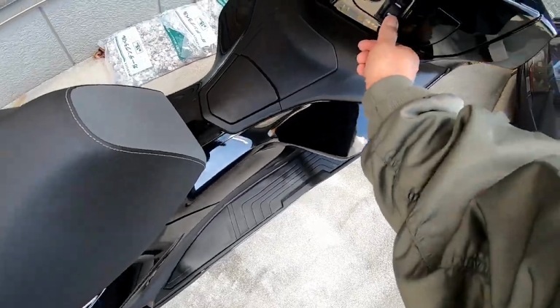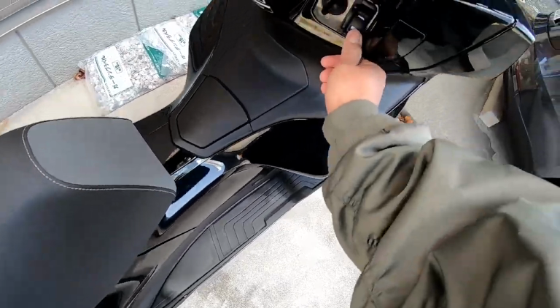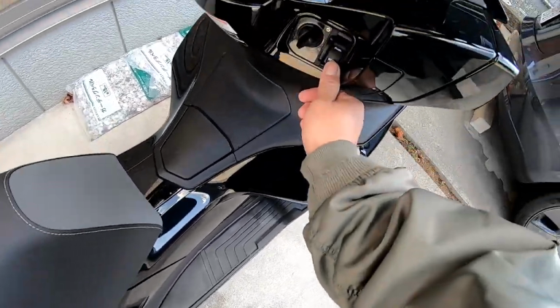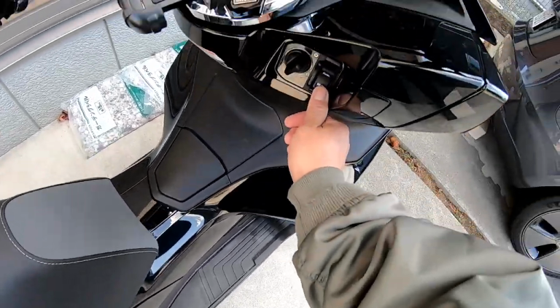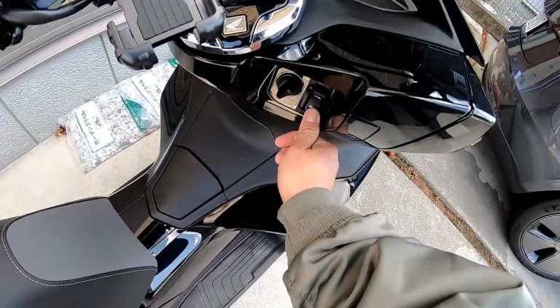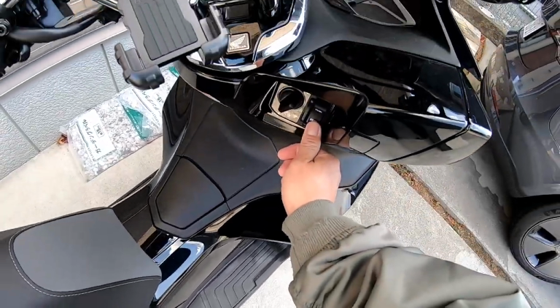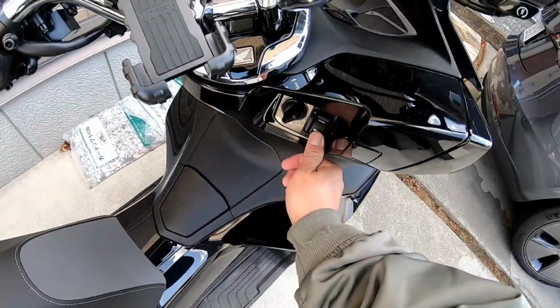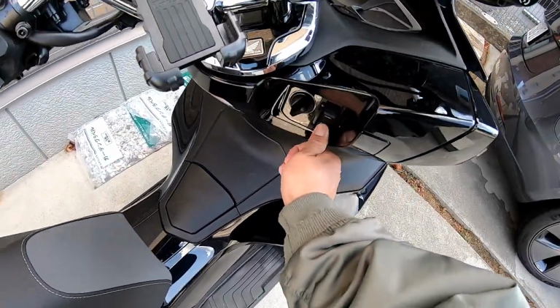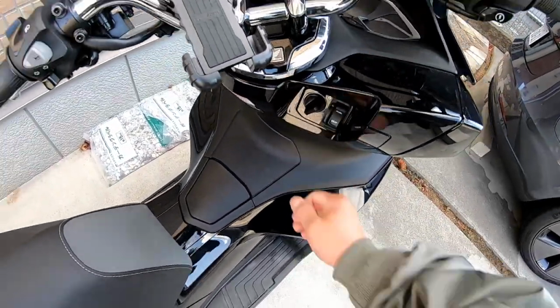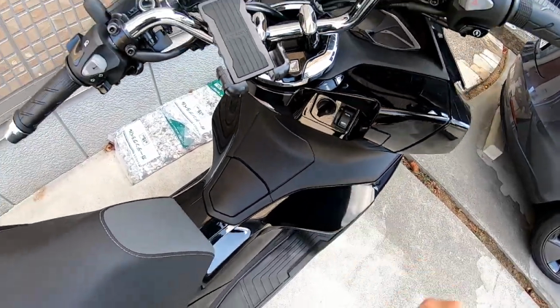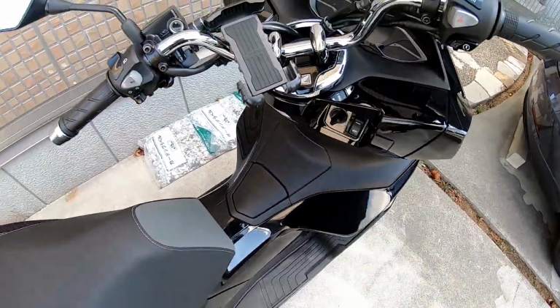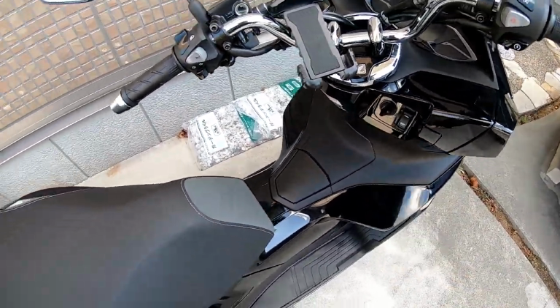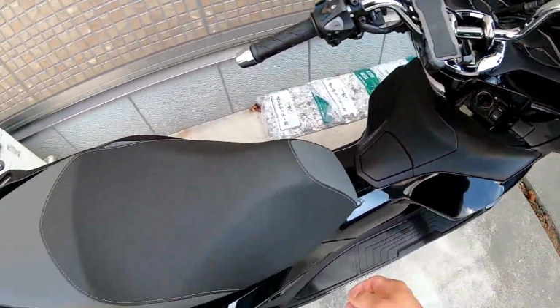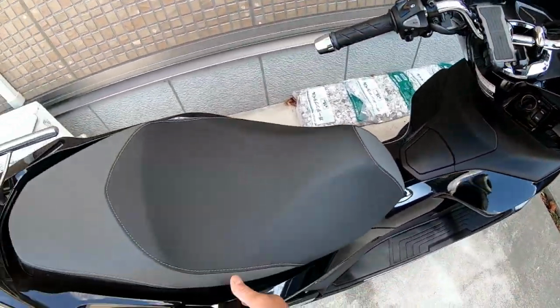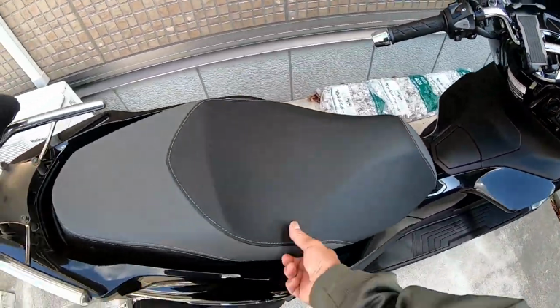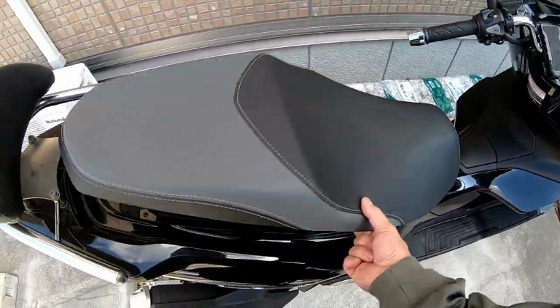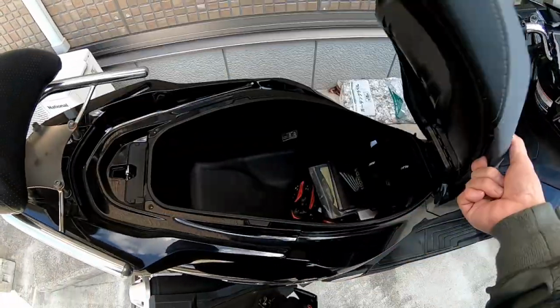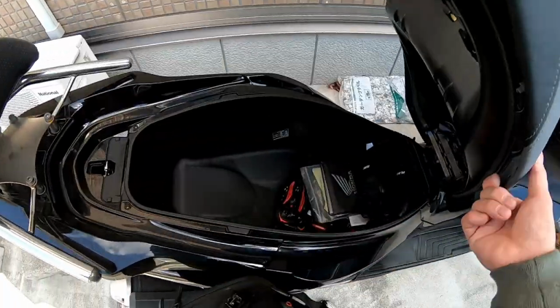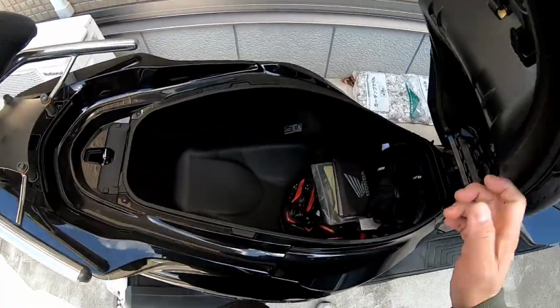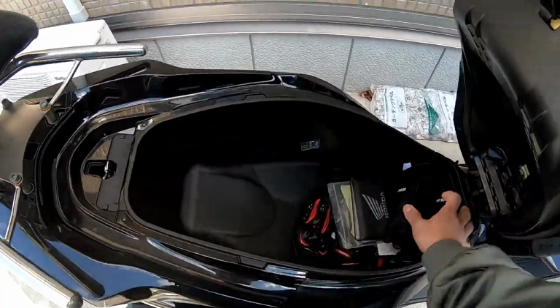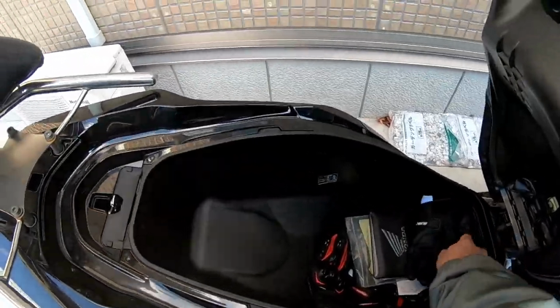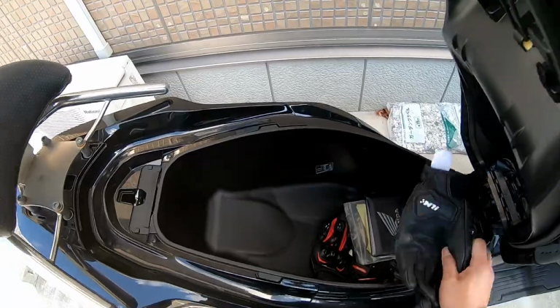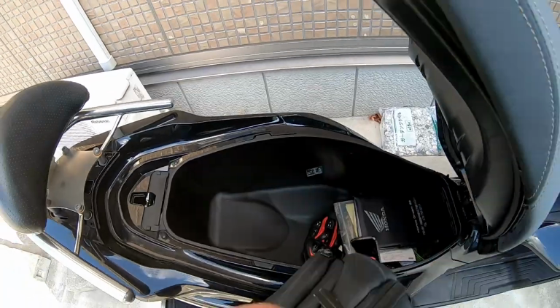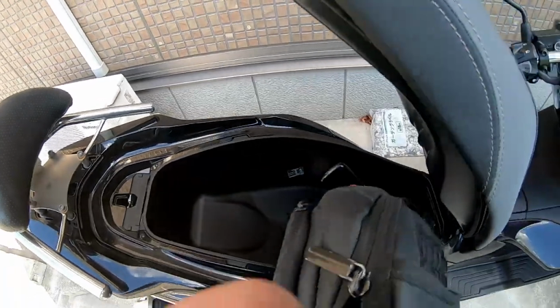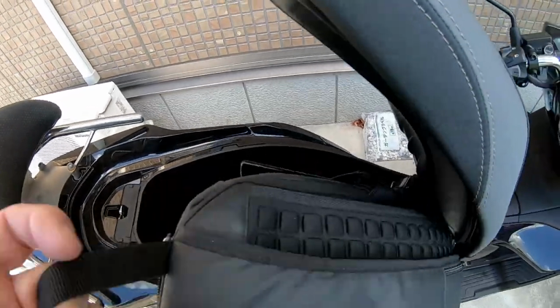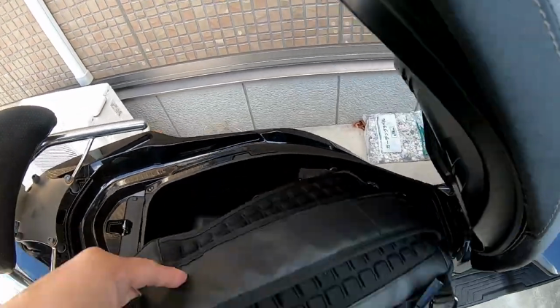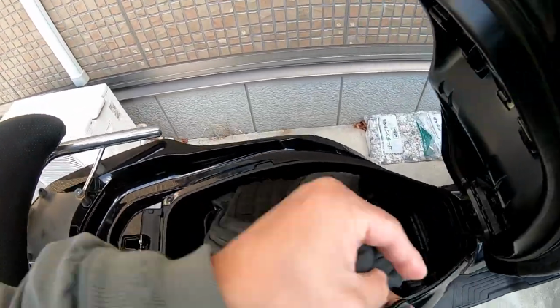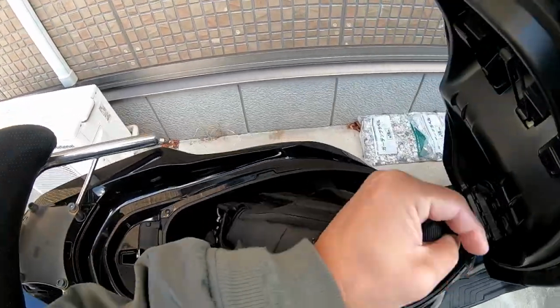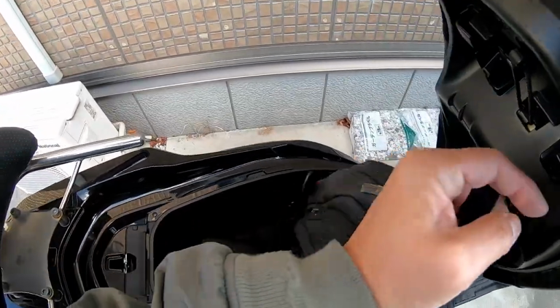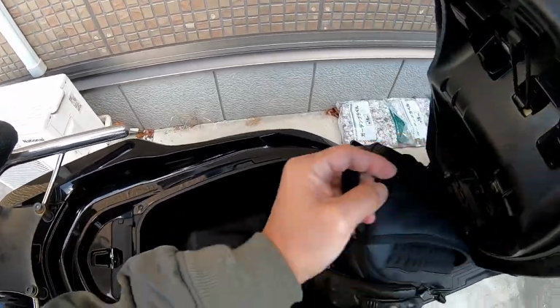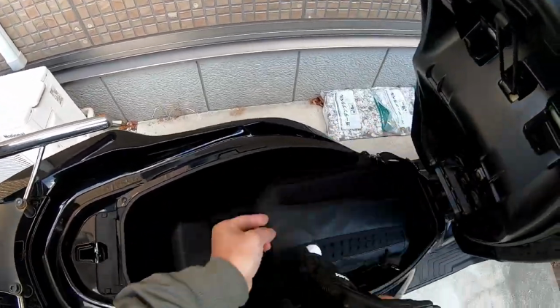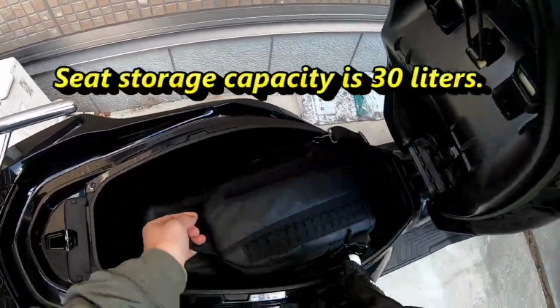Push this button and the seat opens up. Storage is pretty big.